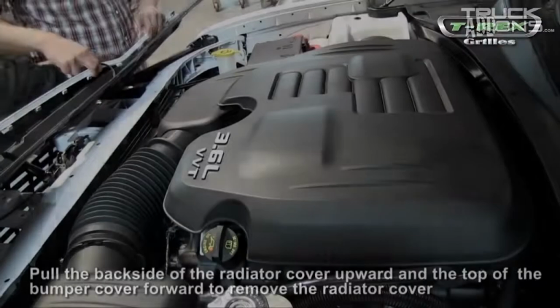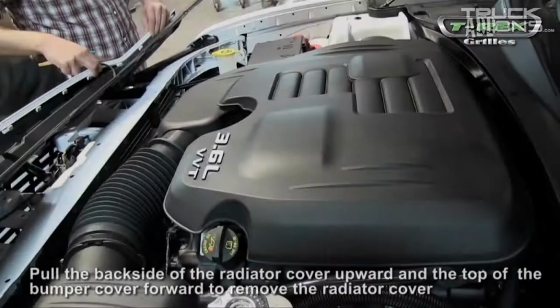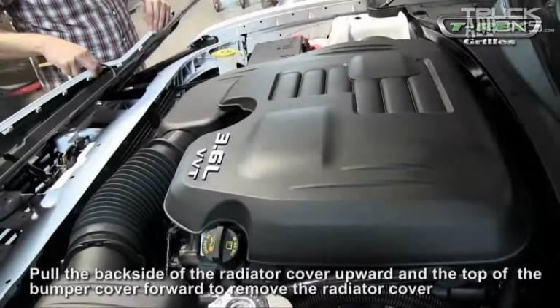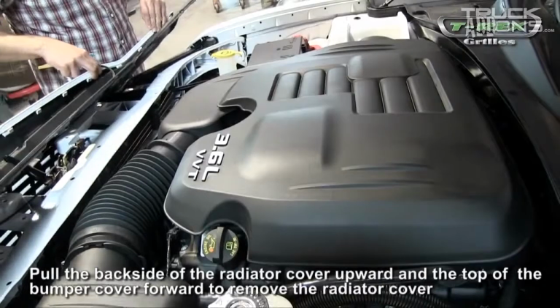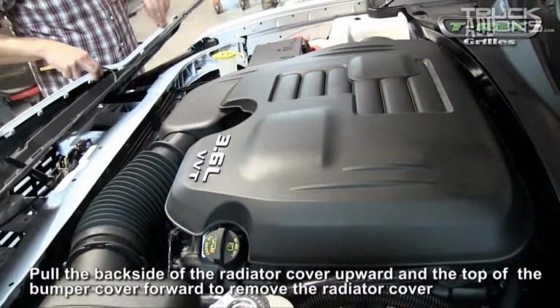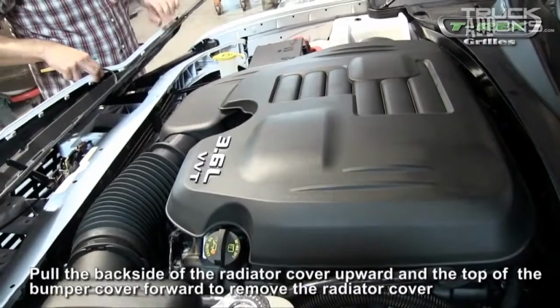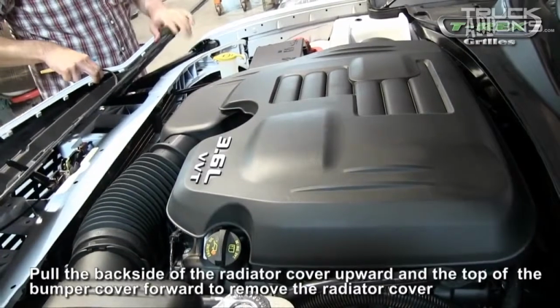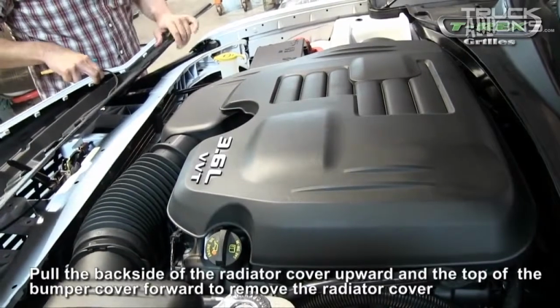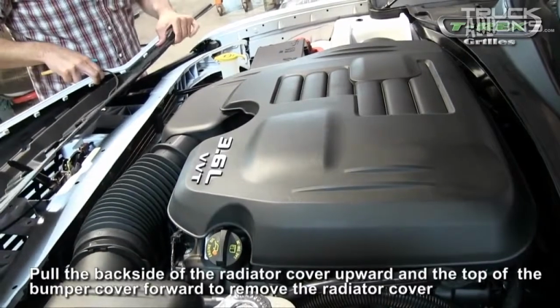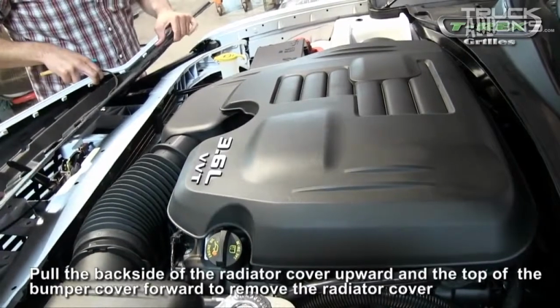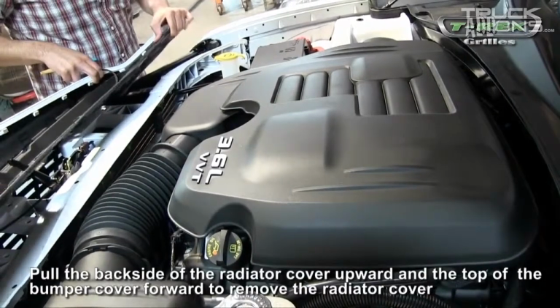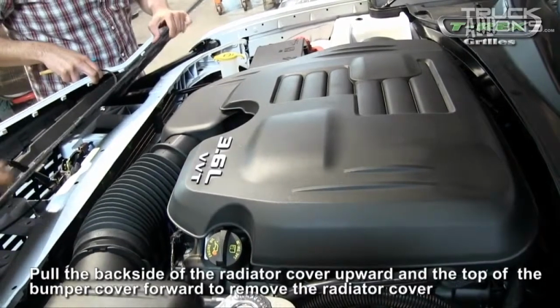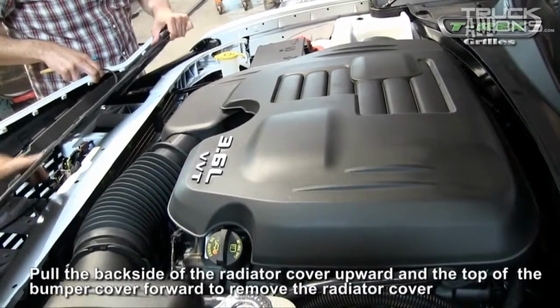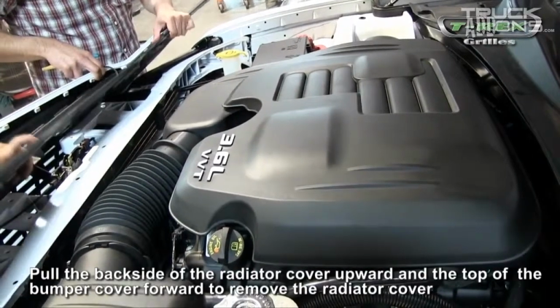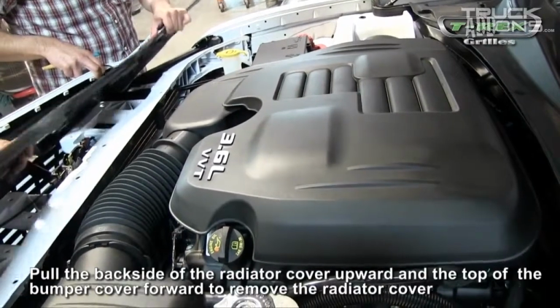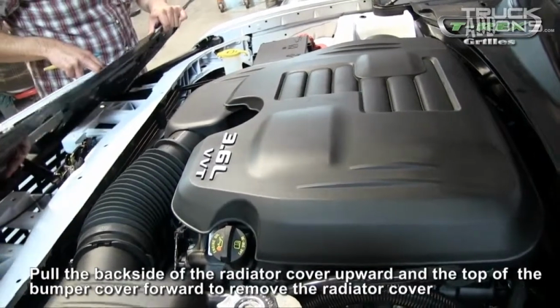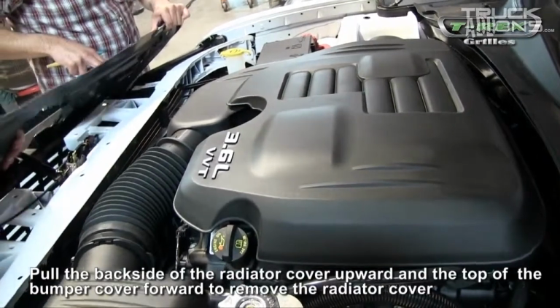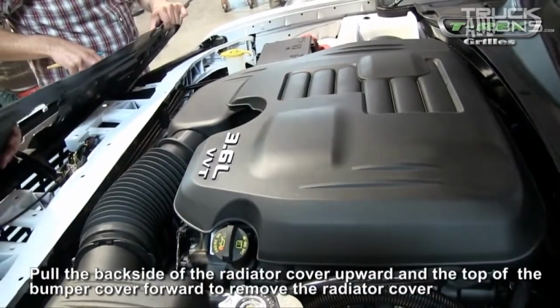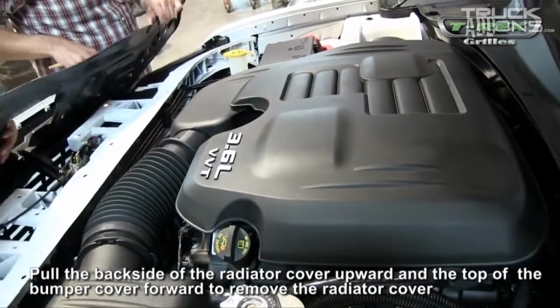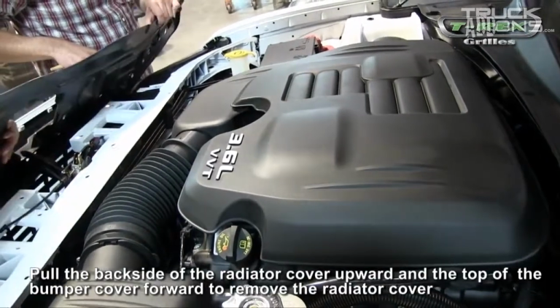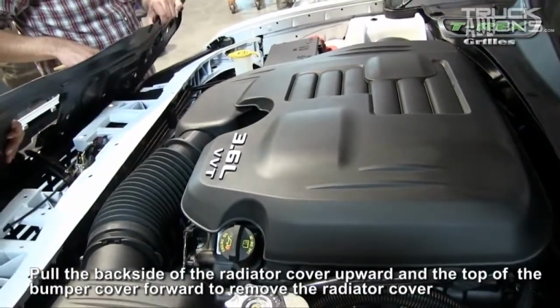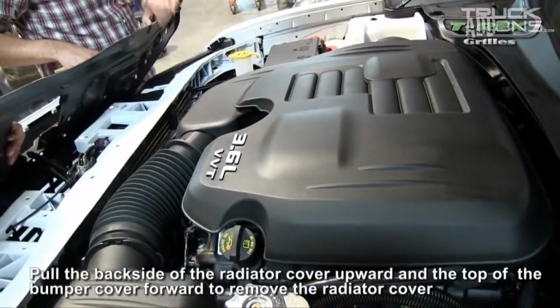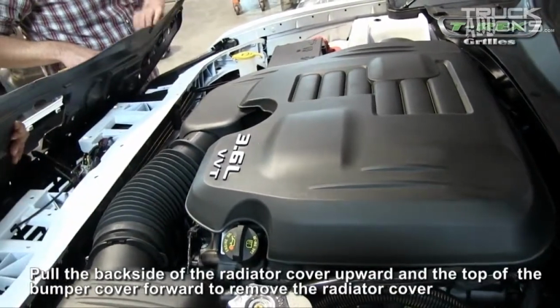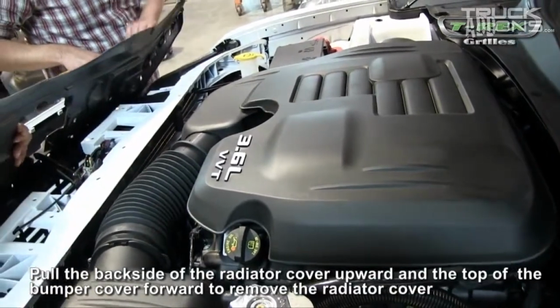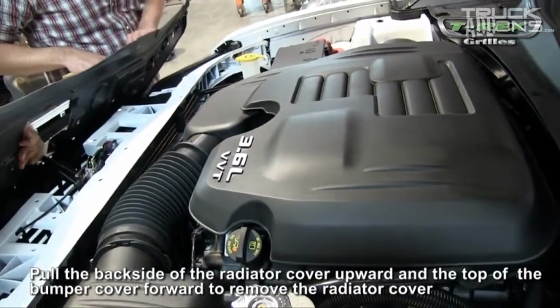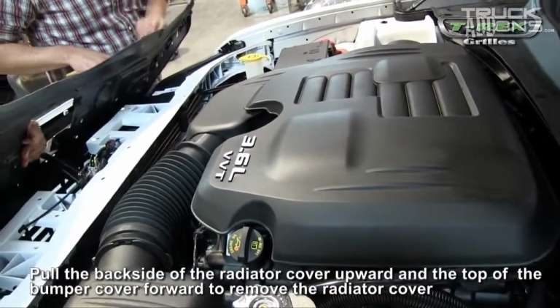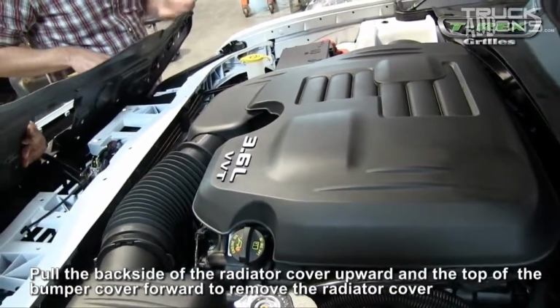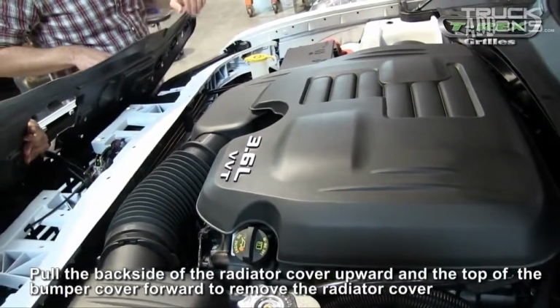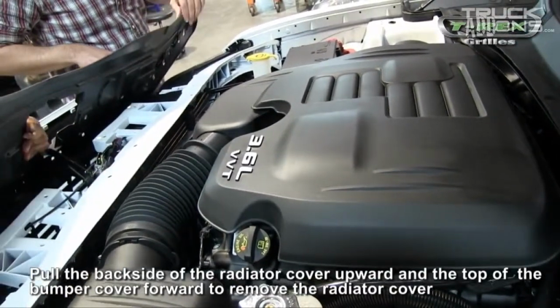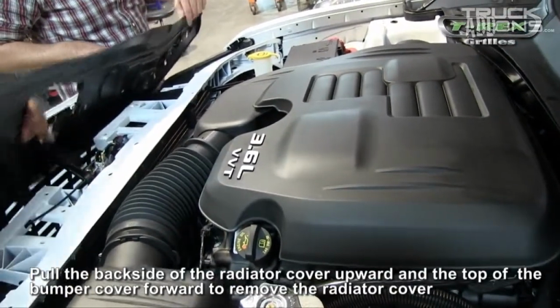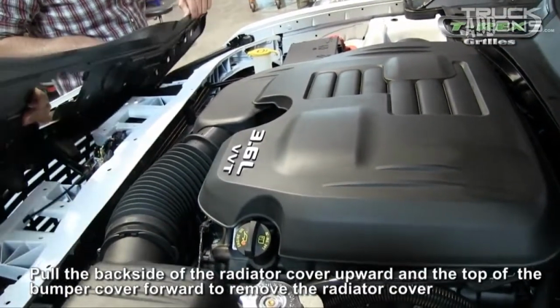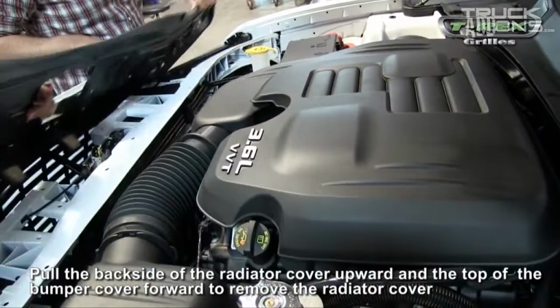Next, you'll need to pull the back side of the radiator cover upward, and the top of the bumper cover forward to remove the radiator cover.